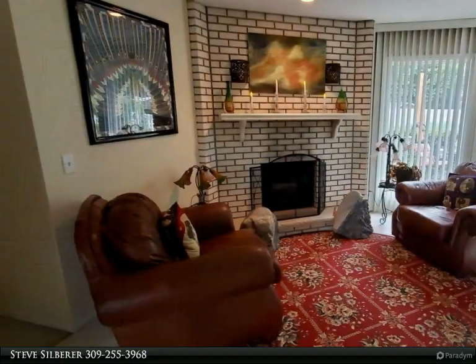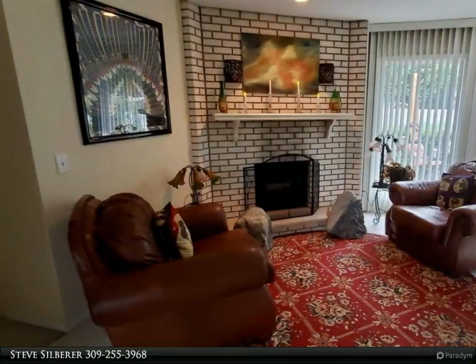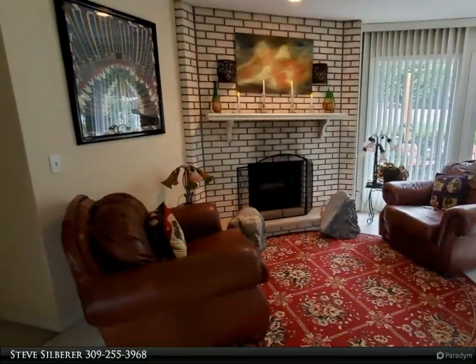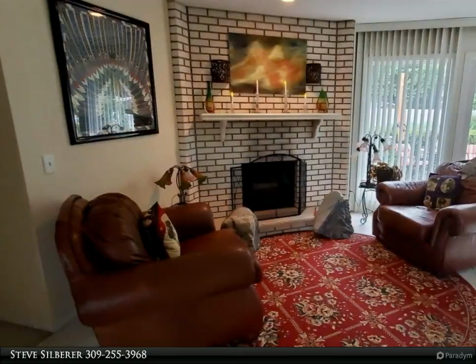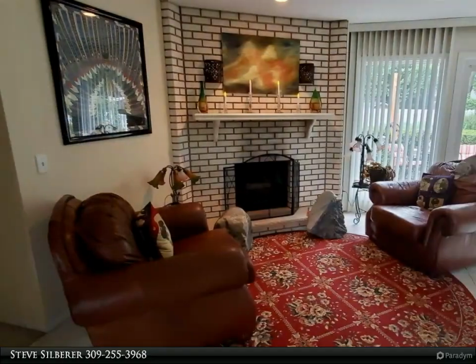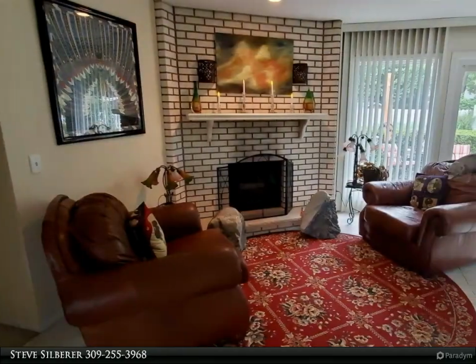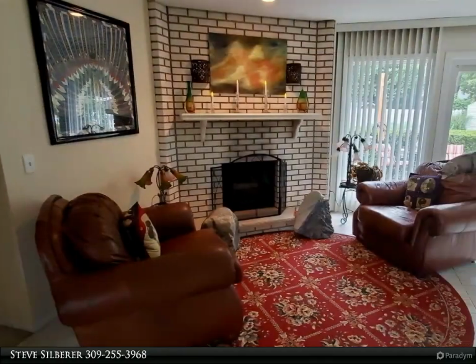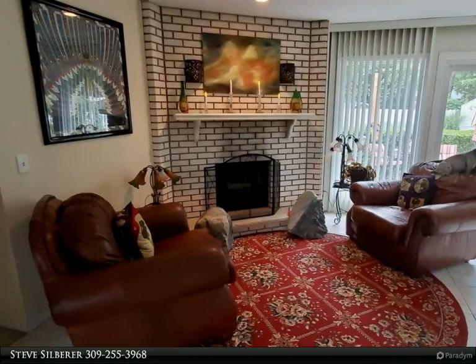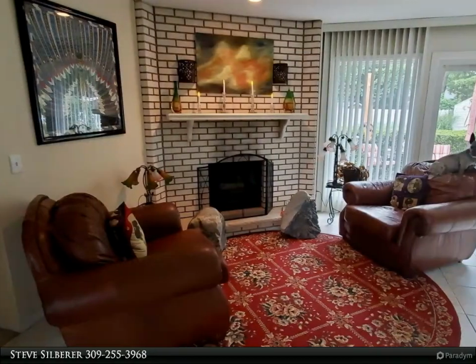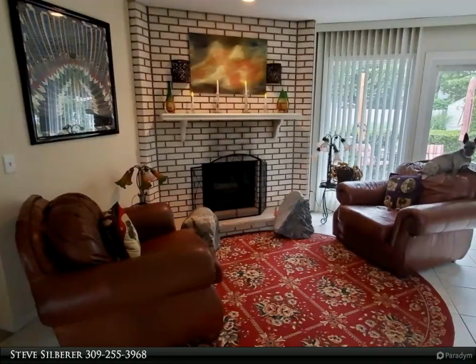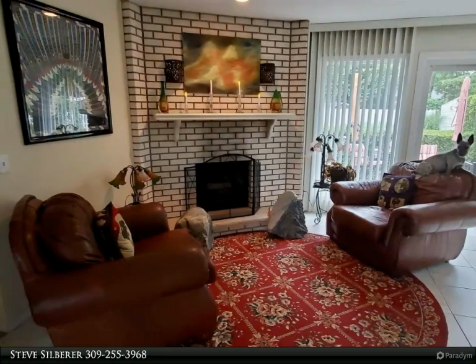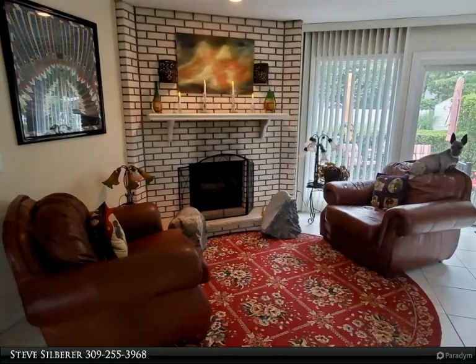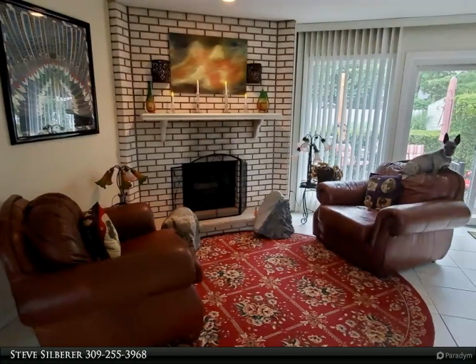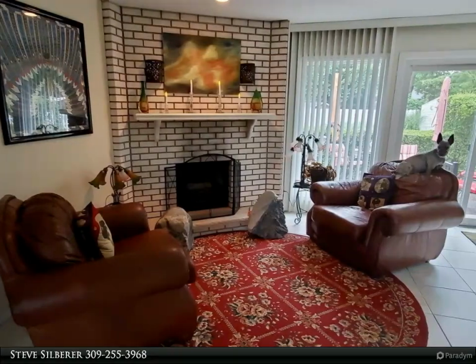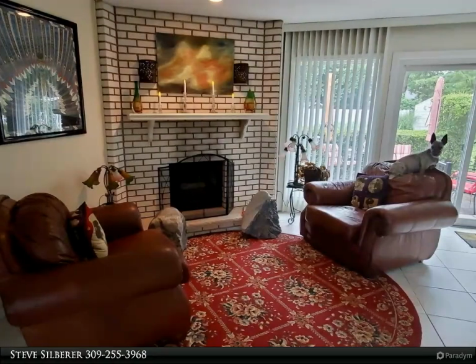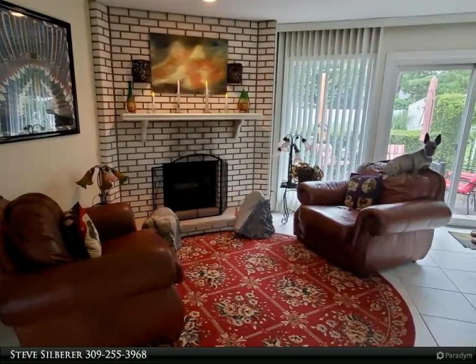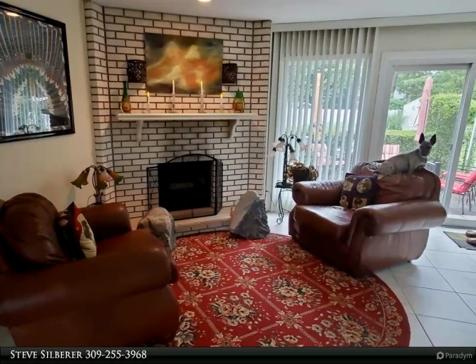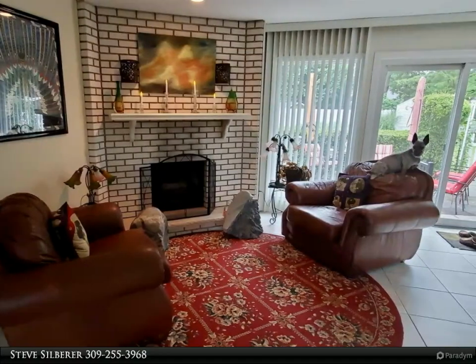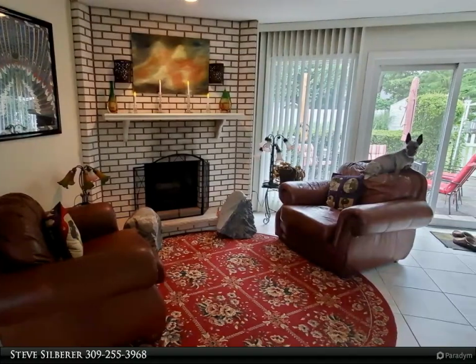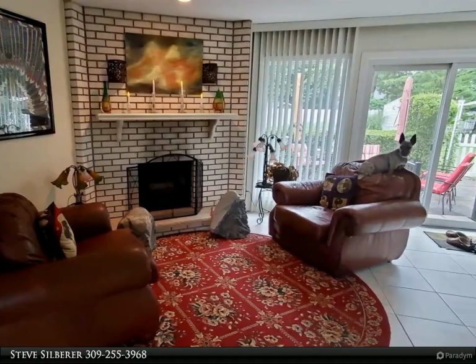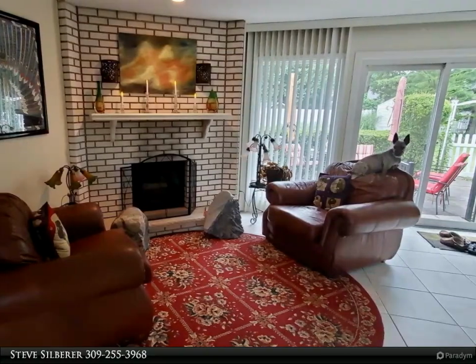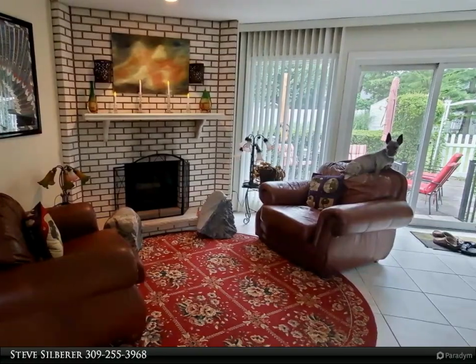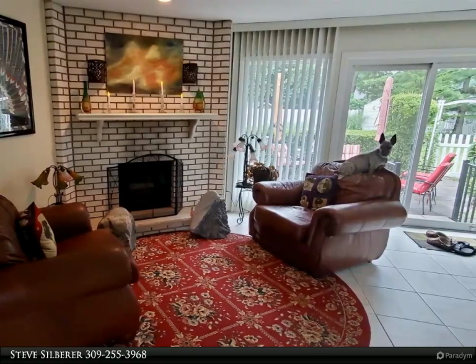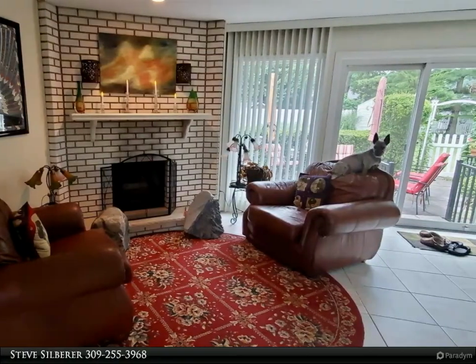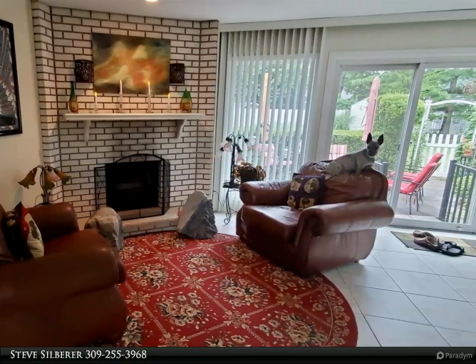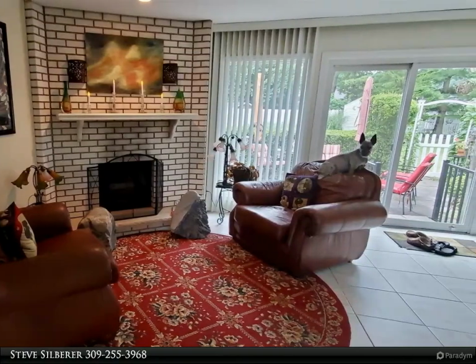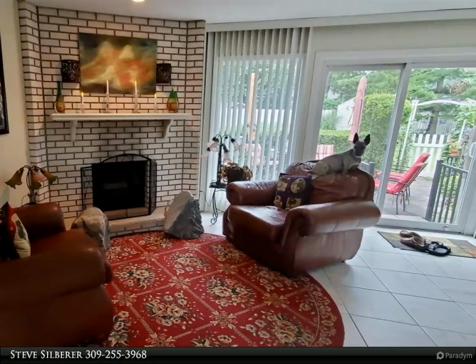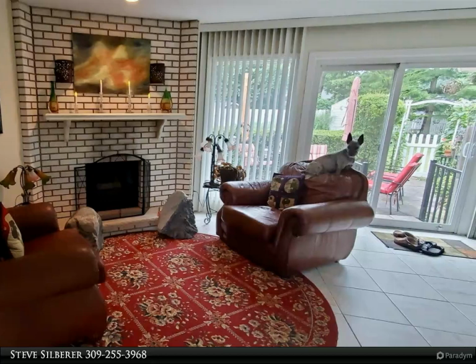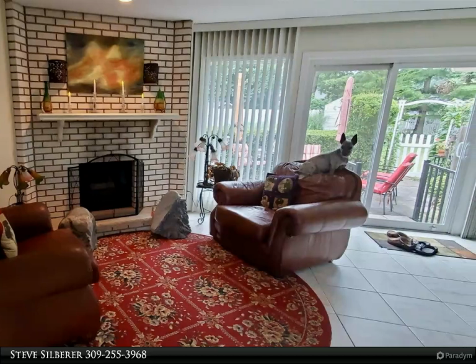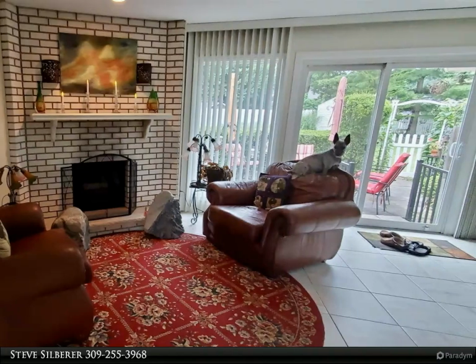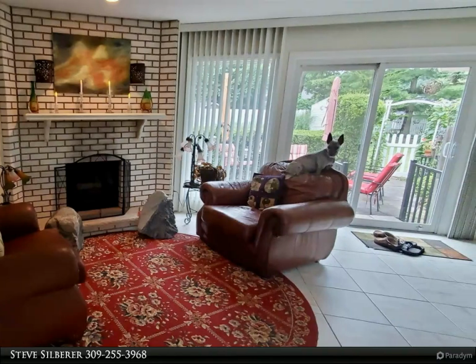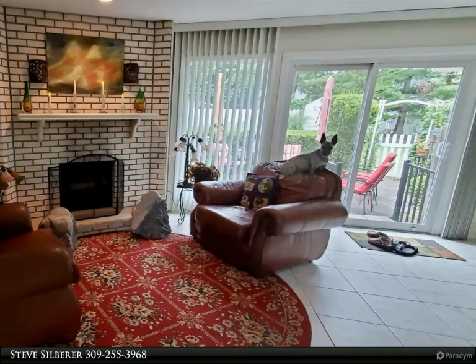This home also has a large media and great room with wood-burning fireplace and built-ins.